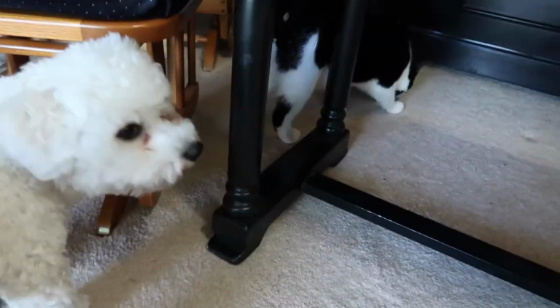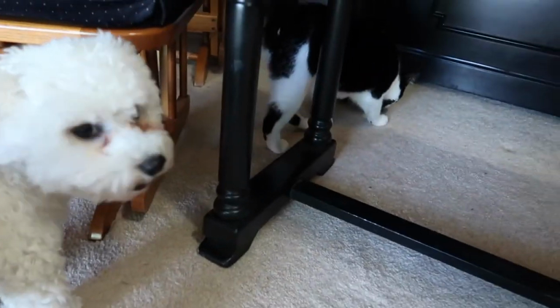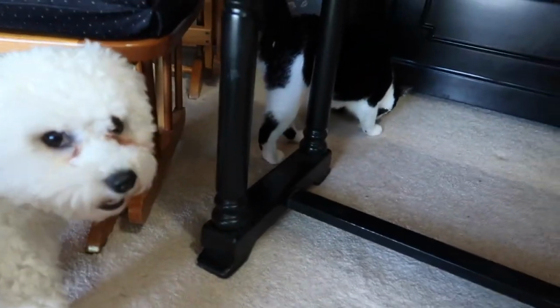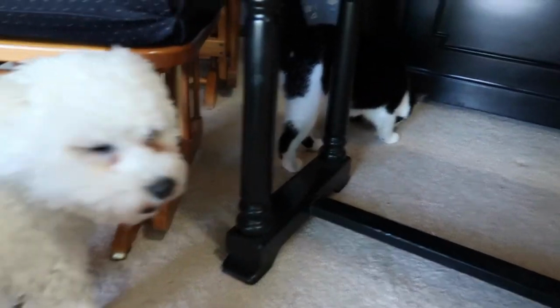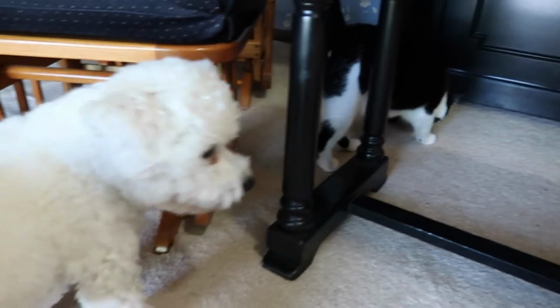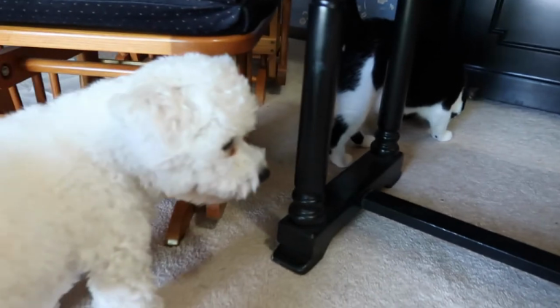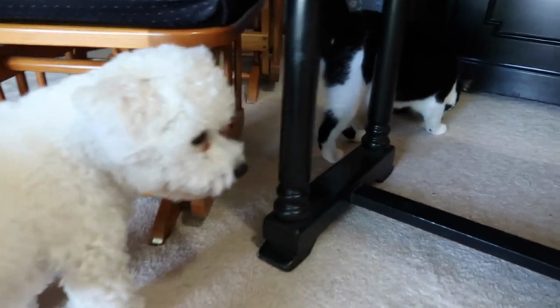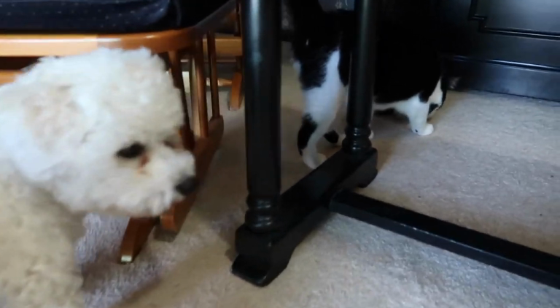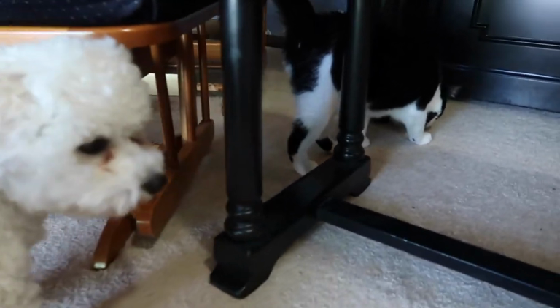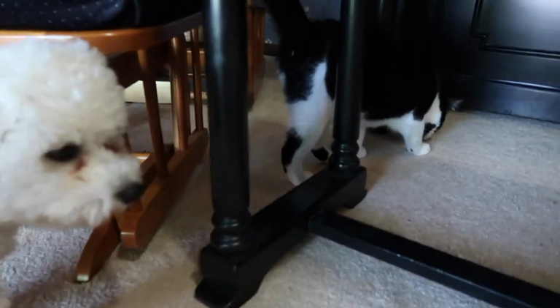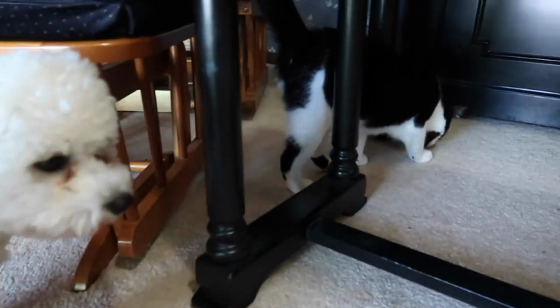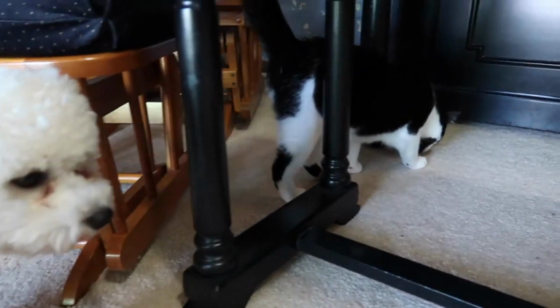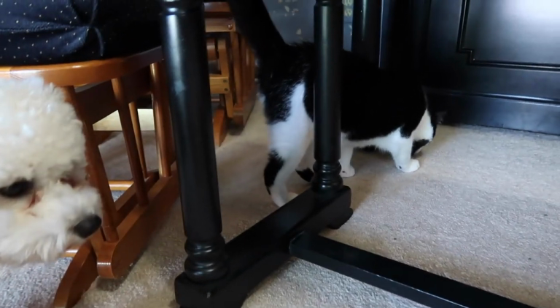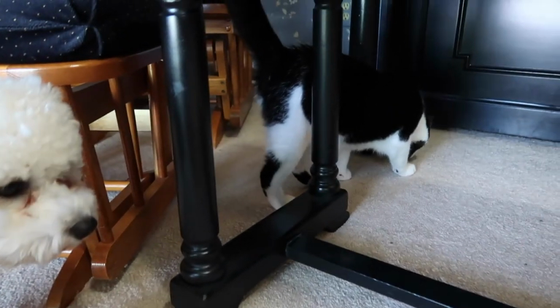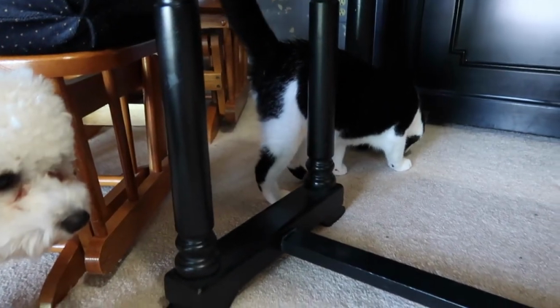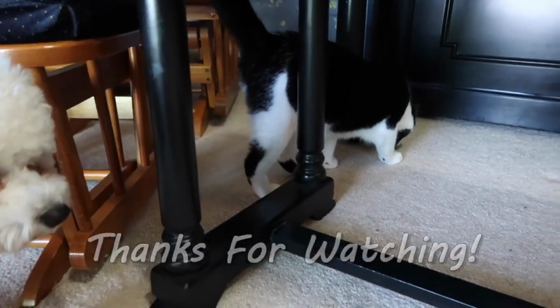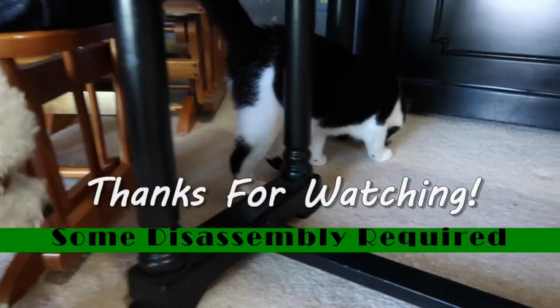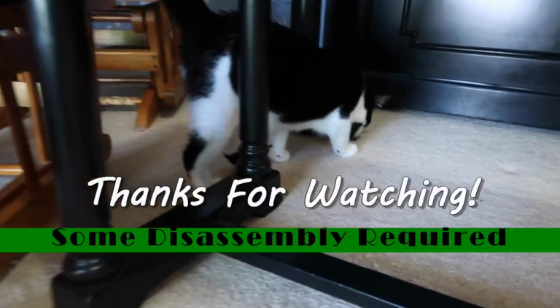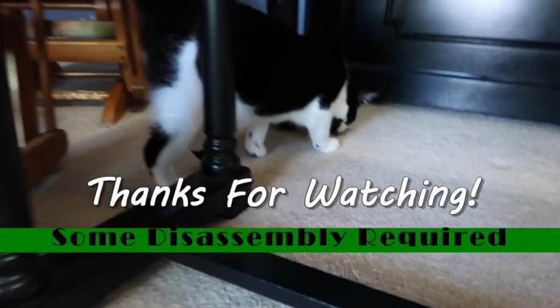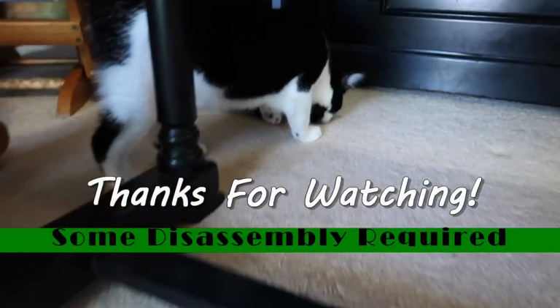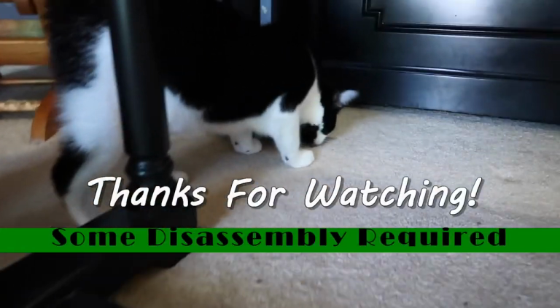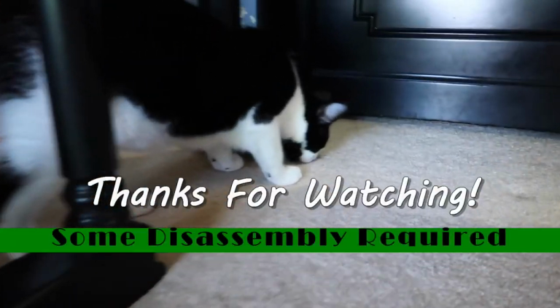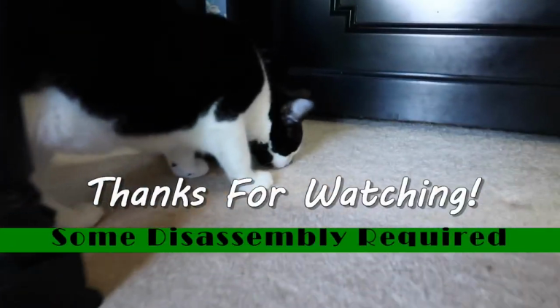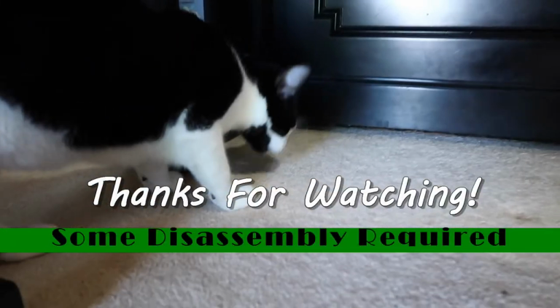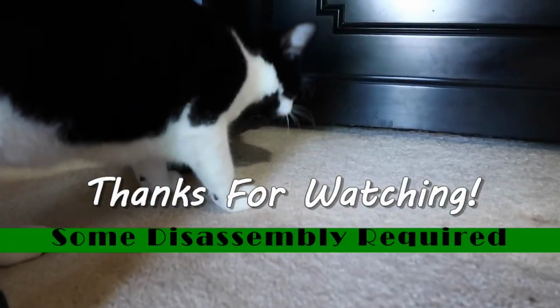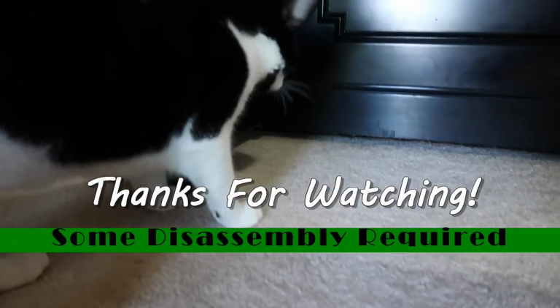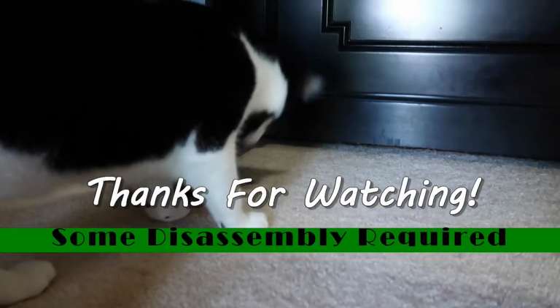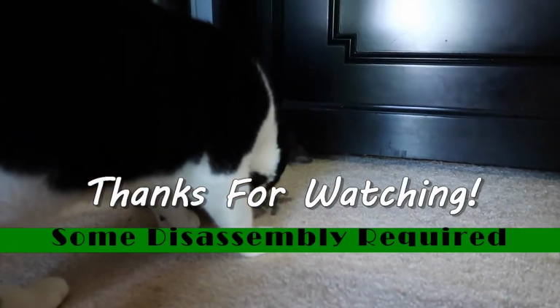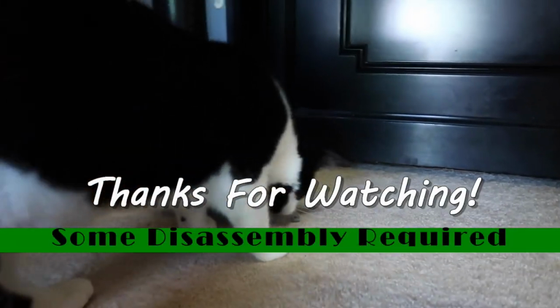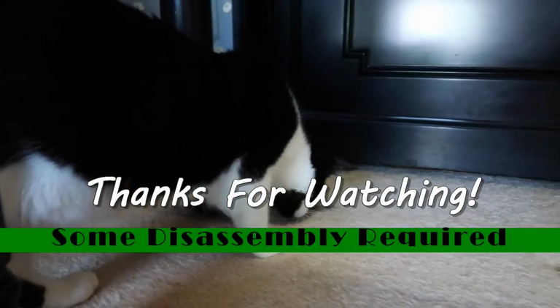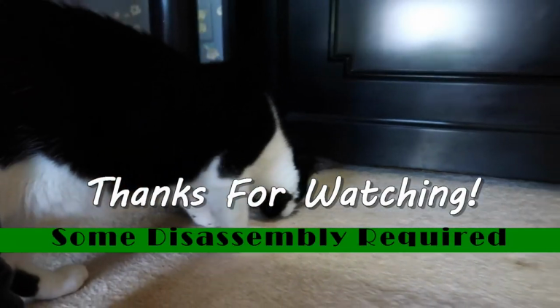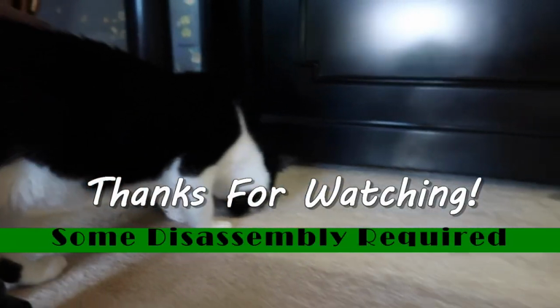Well that ends our video for today. Thanks for watching and bye-bye.